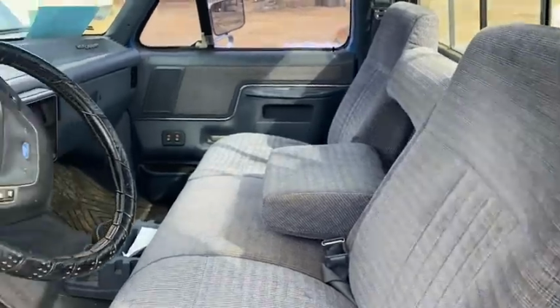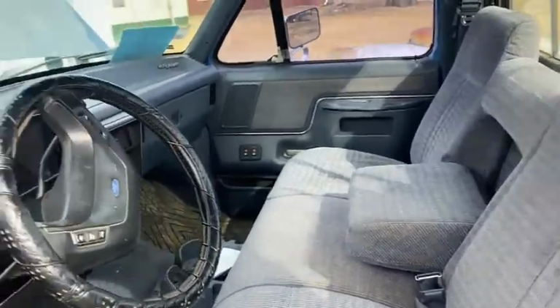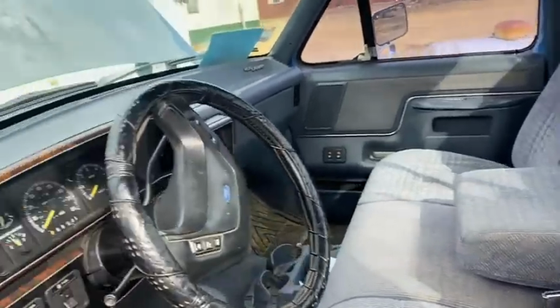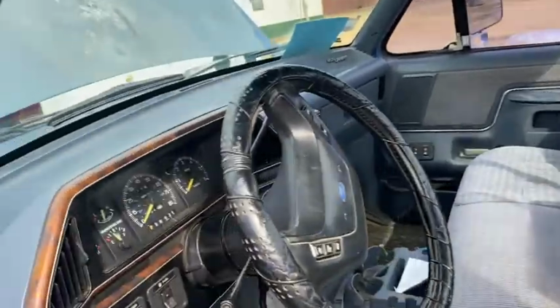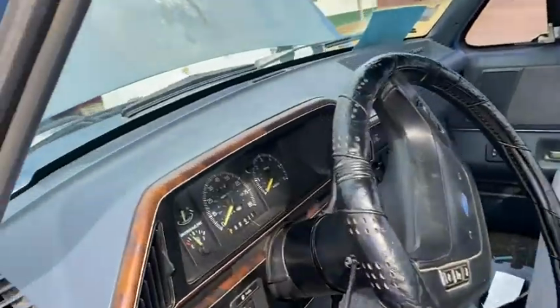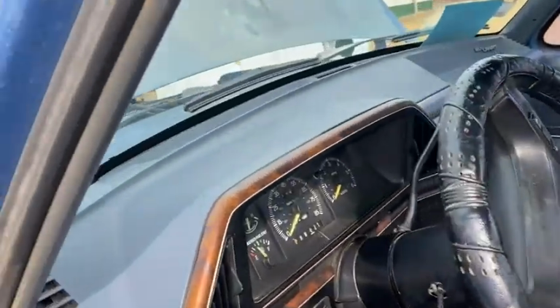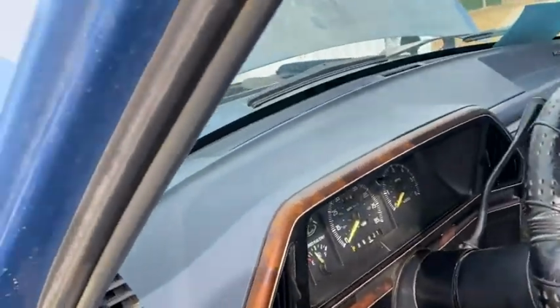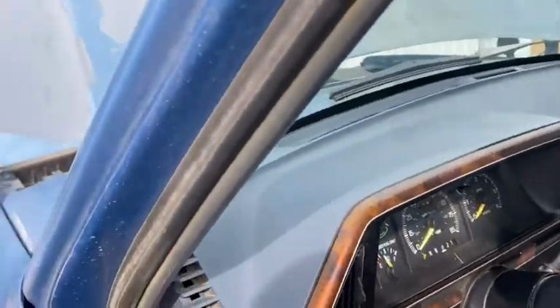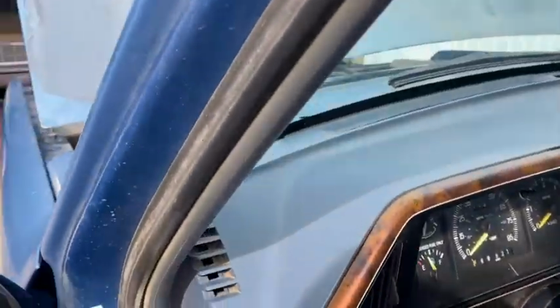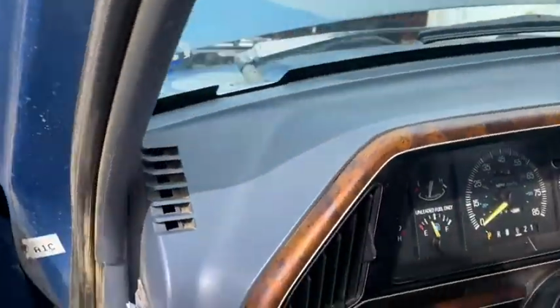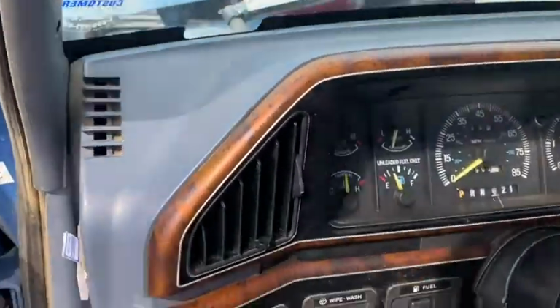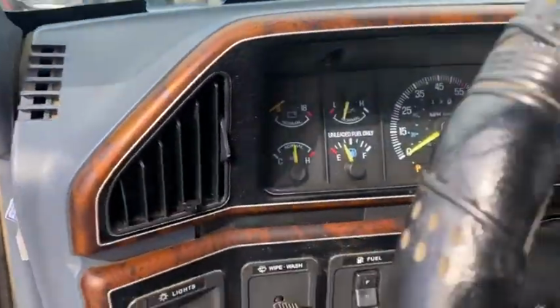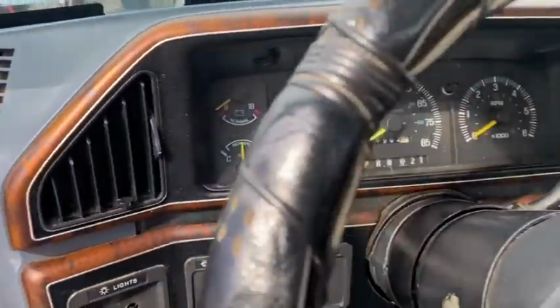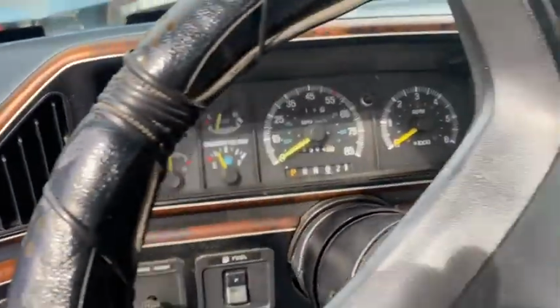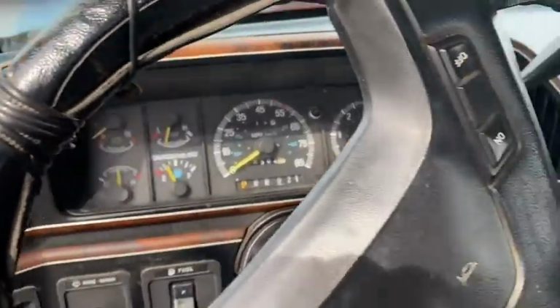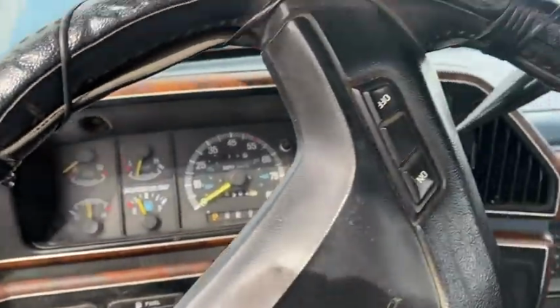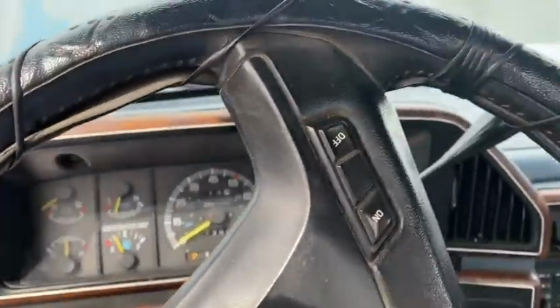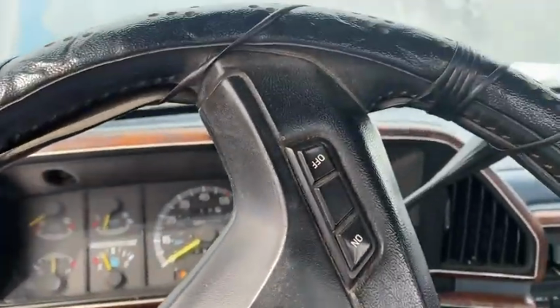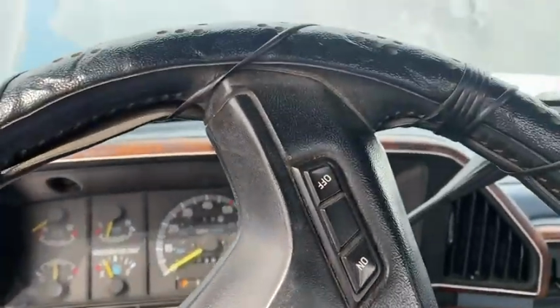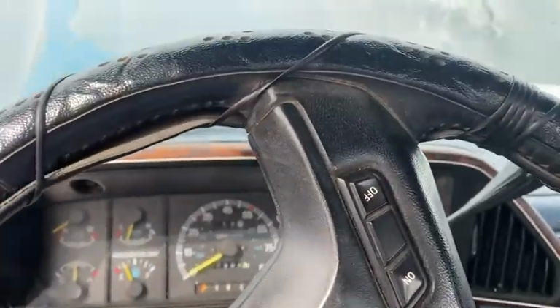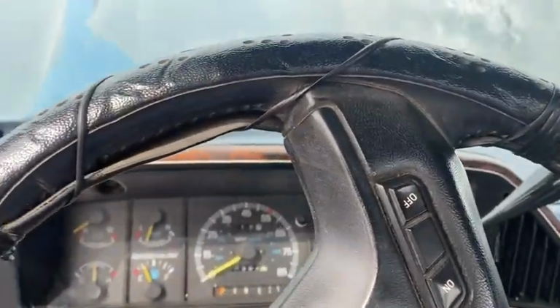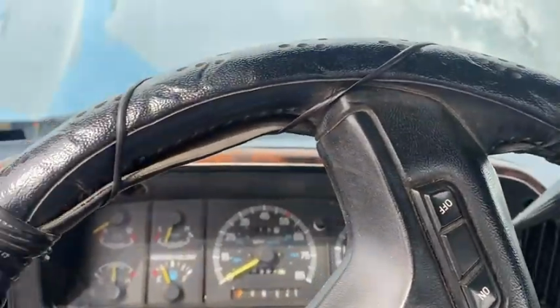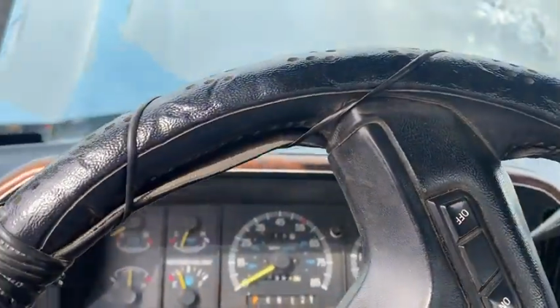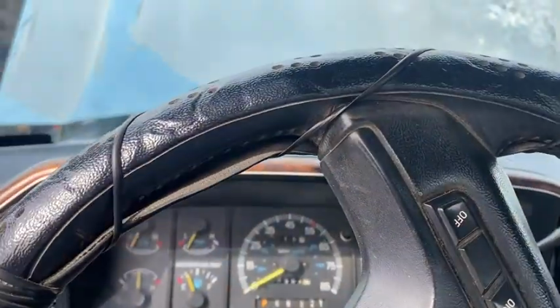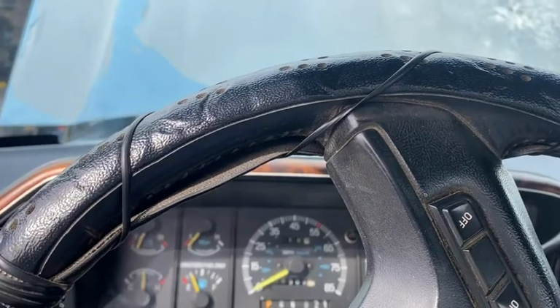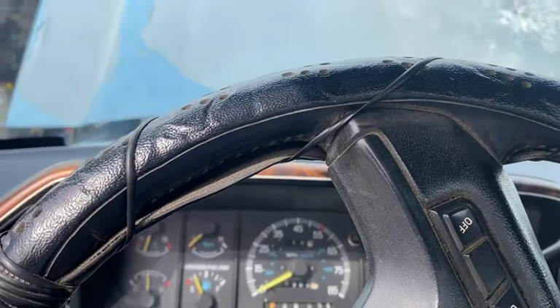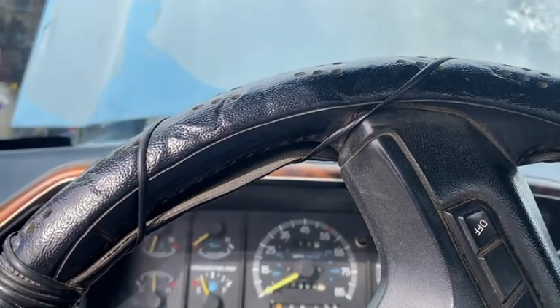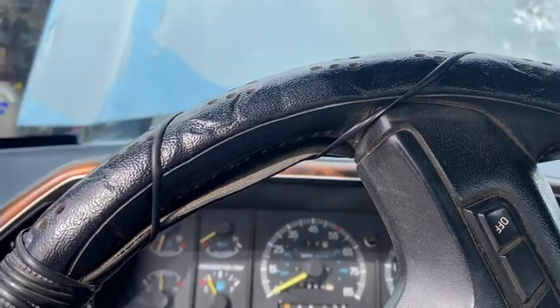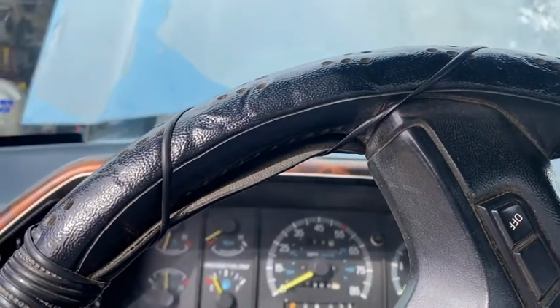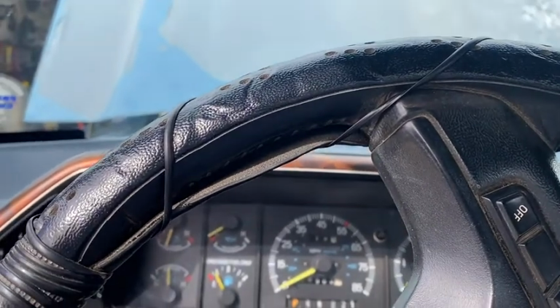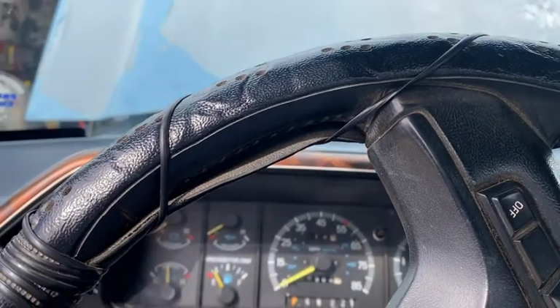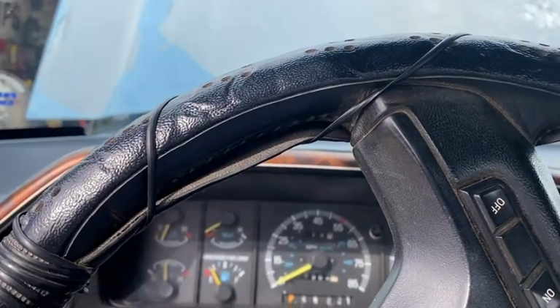Hi, this is Dirk from B&B Auto Sales. We're going to start up our 91 F-150.